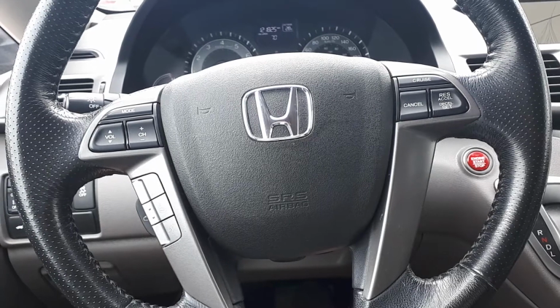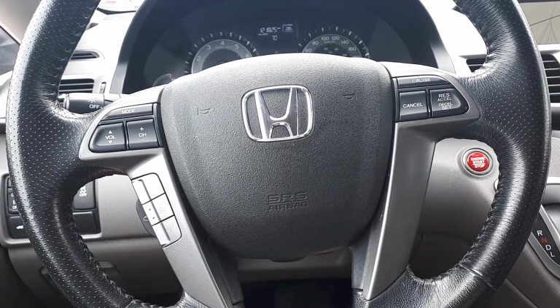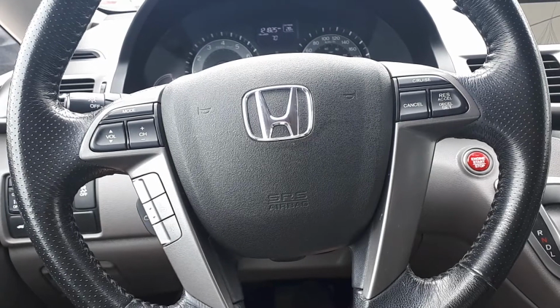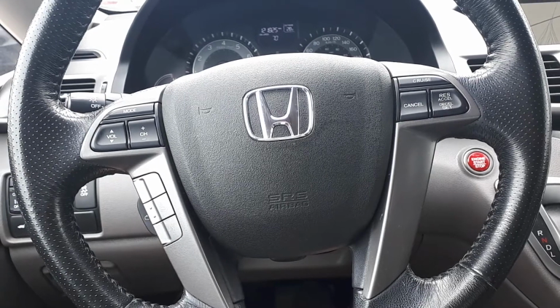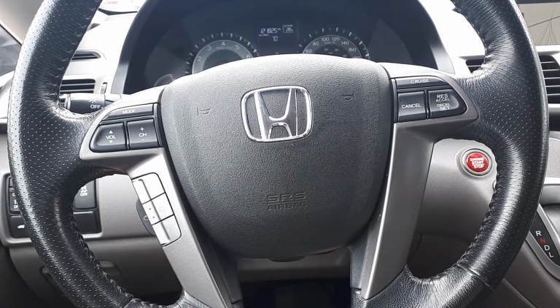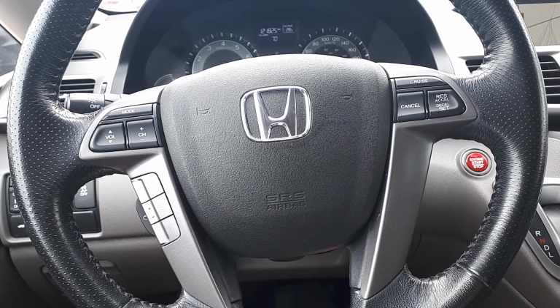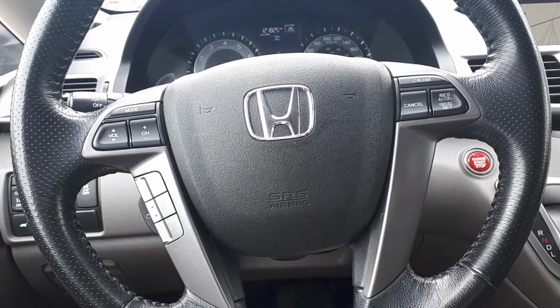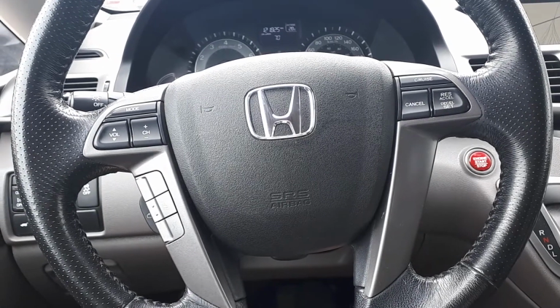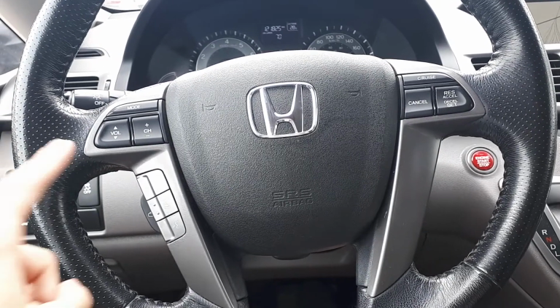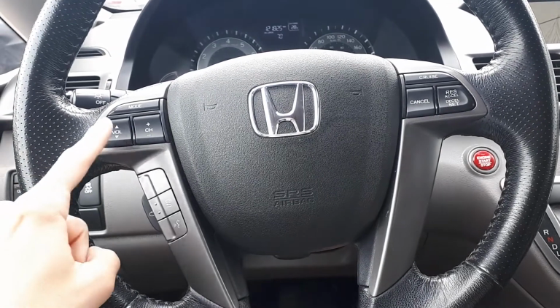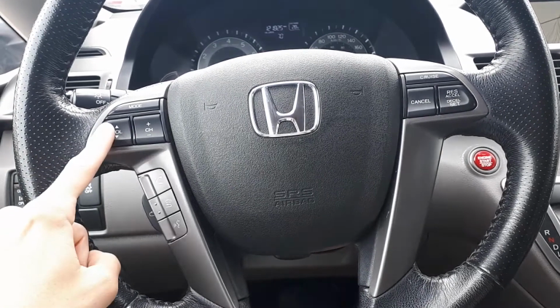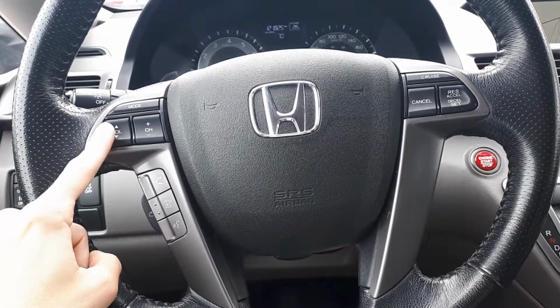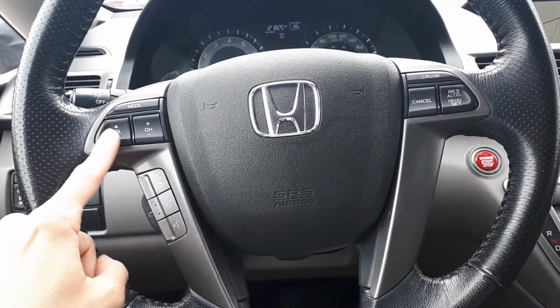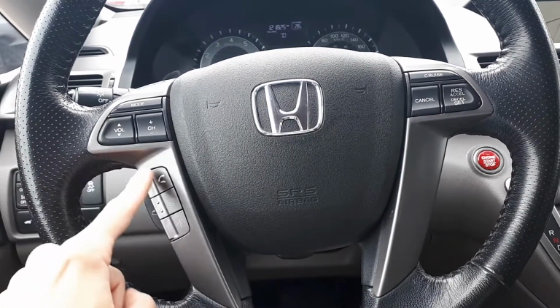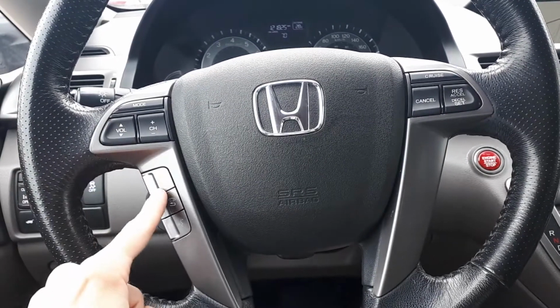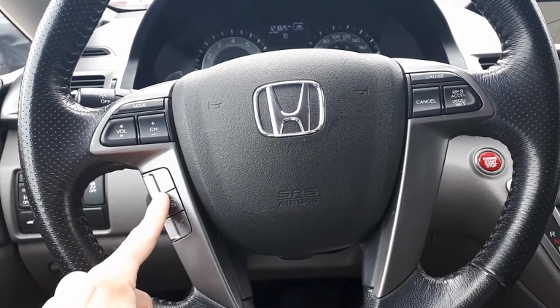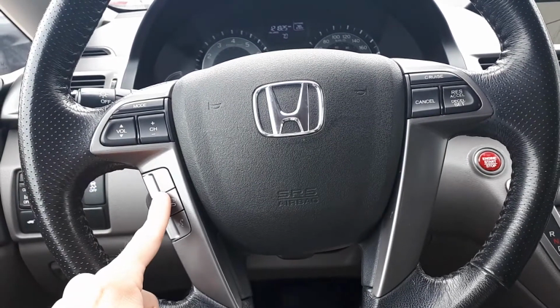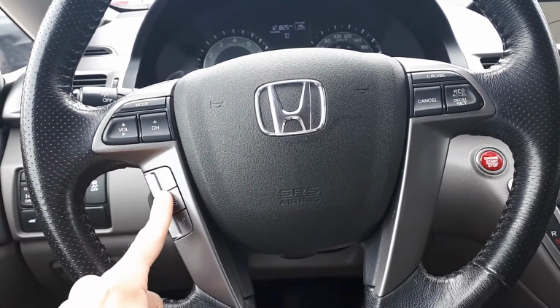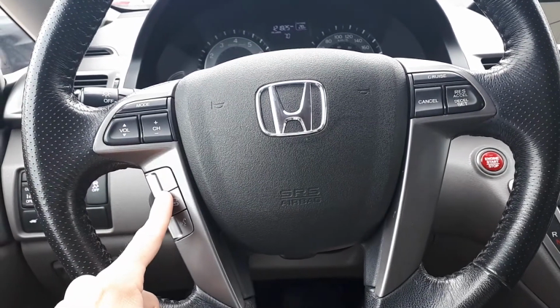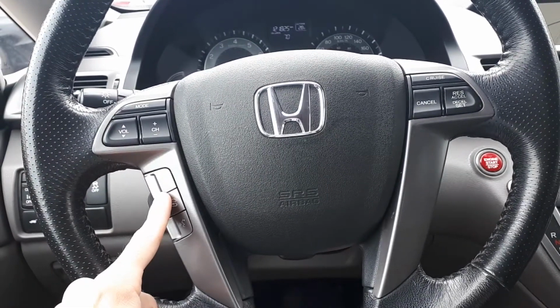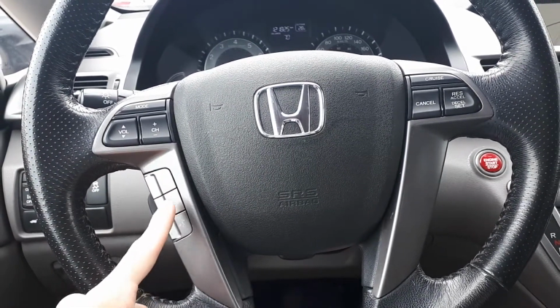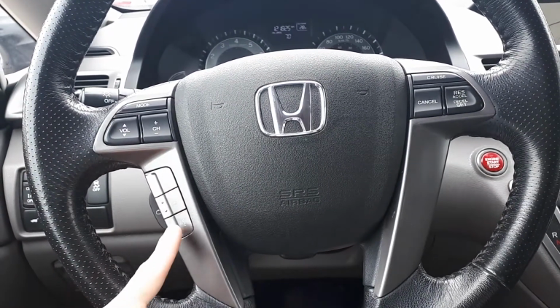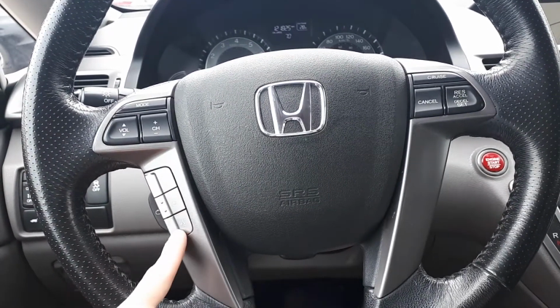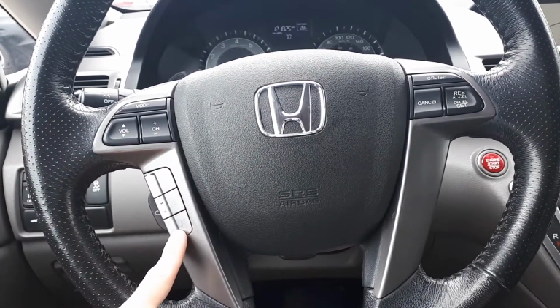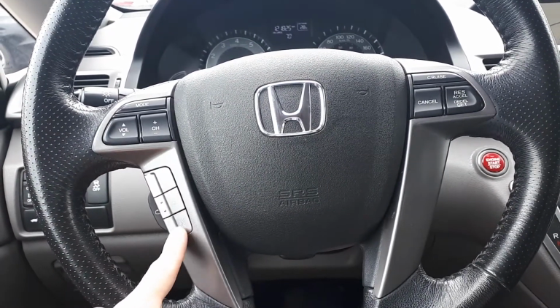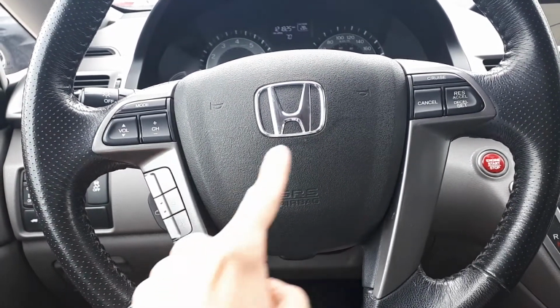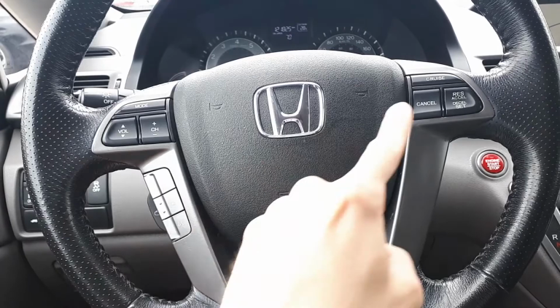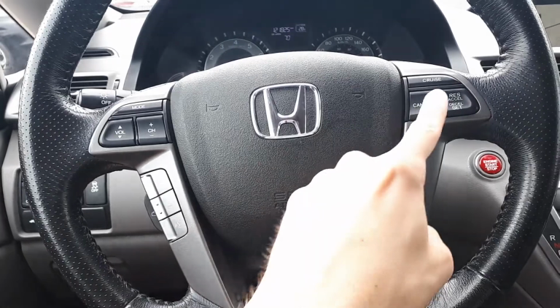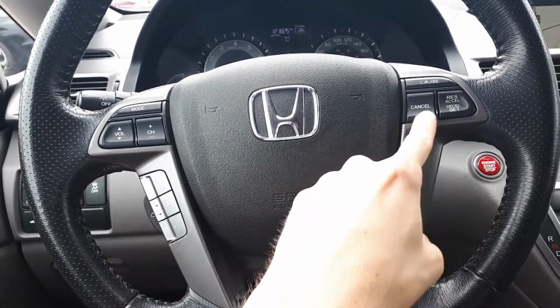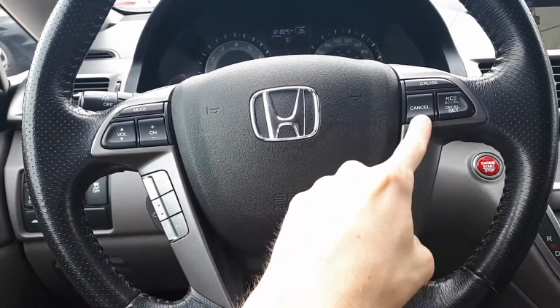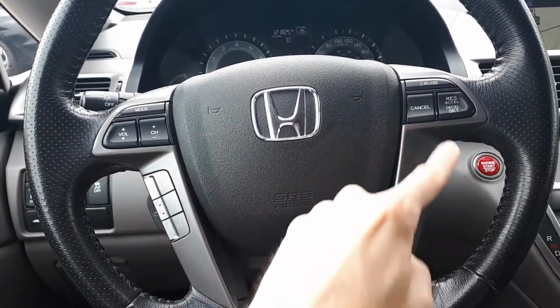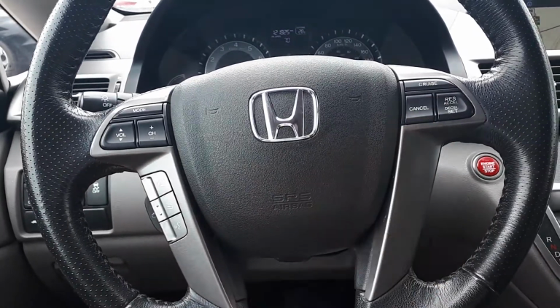This vehicle also has steering wheel audio controls, Bluetooth phone connectivity, voice recognition, and cruise controls.